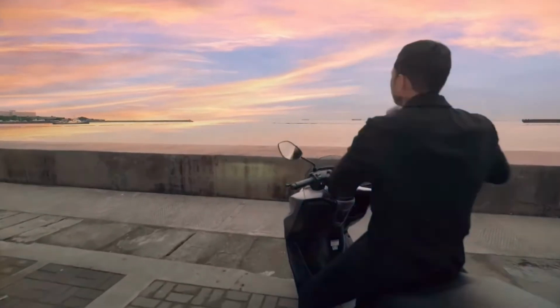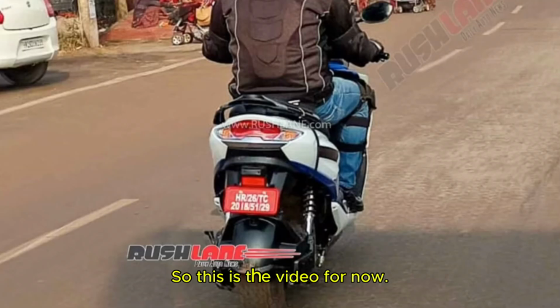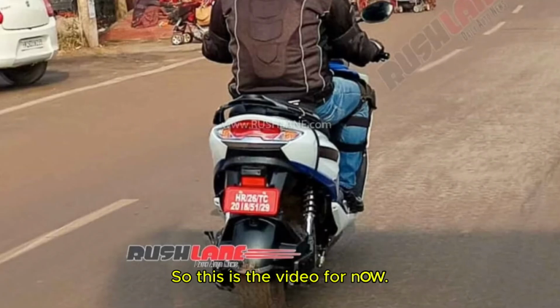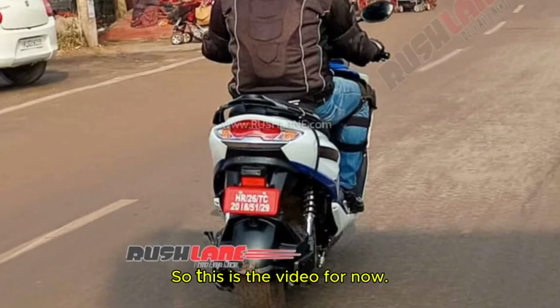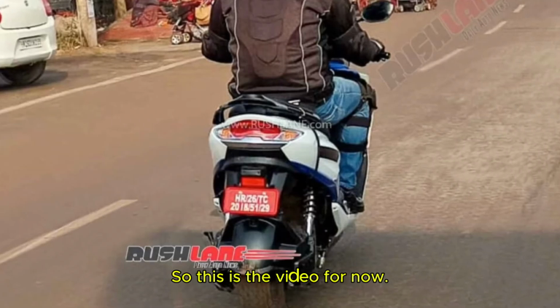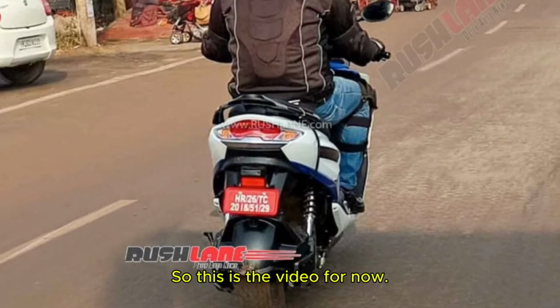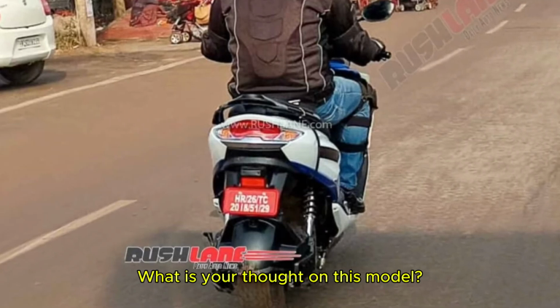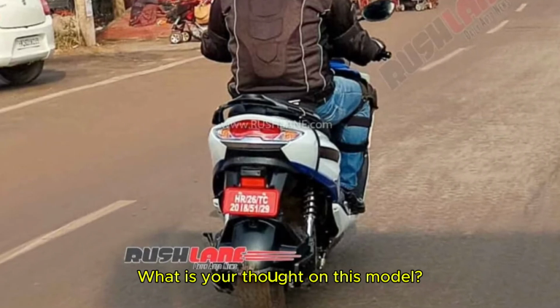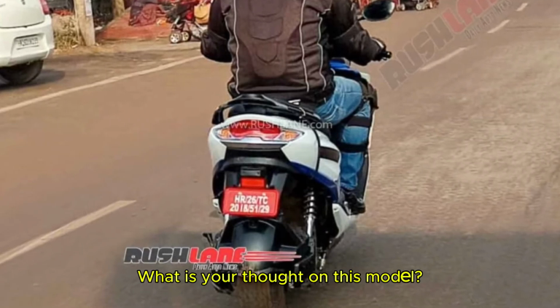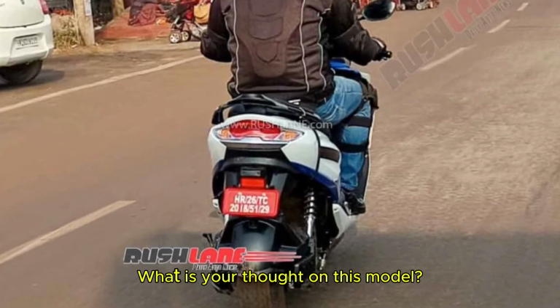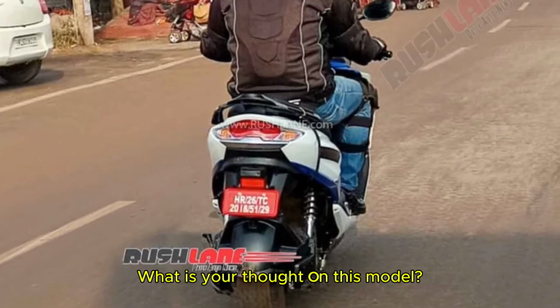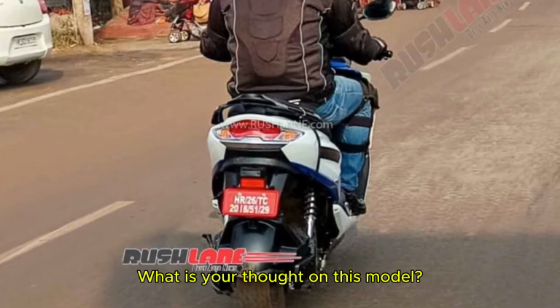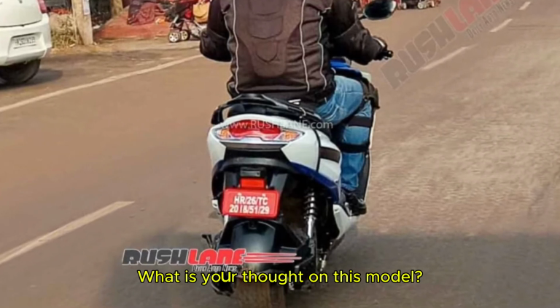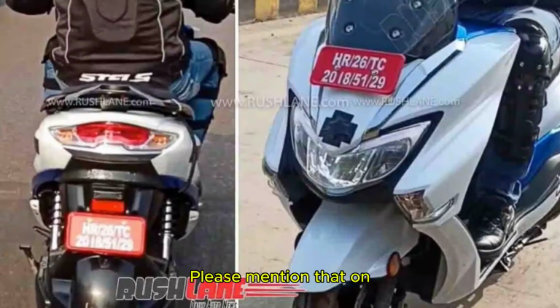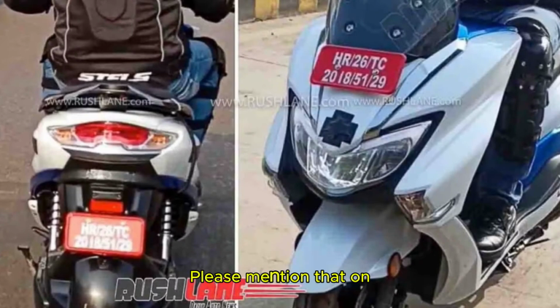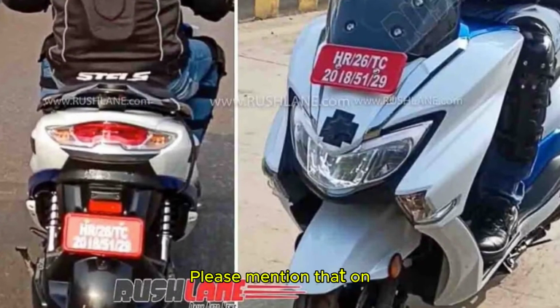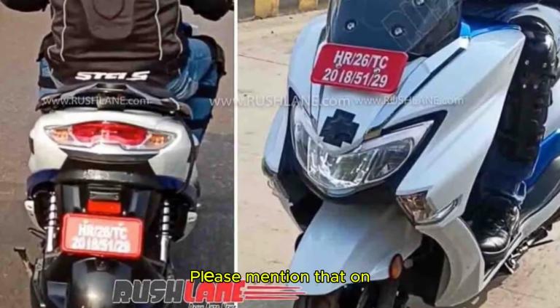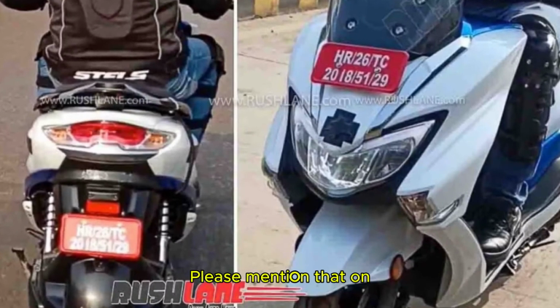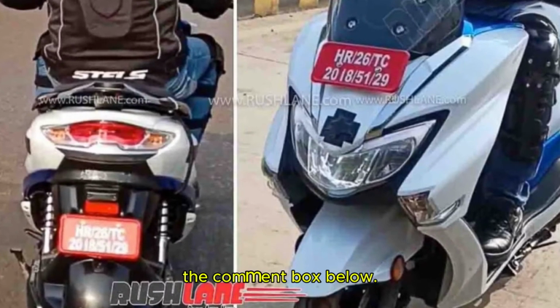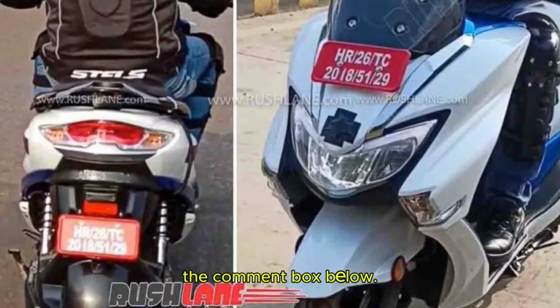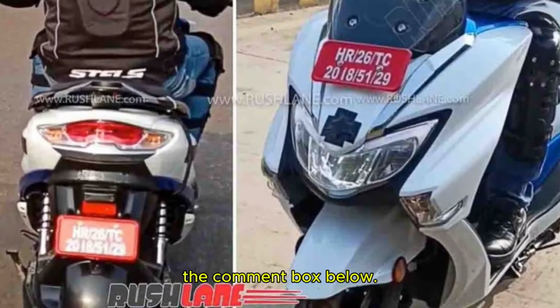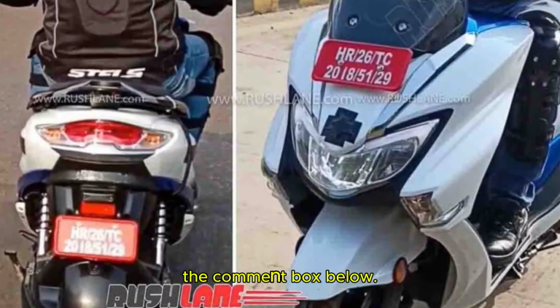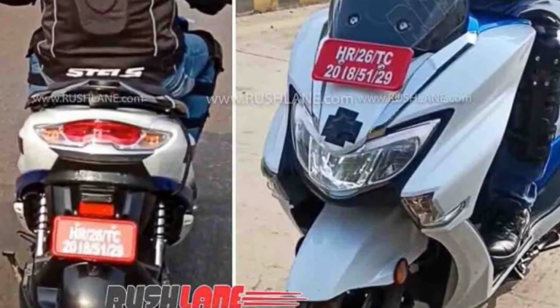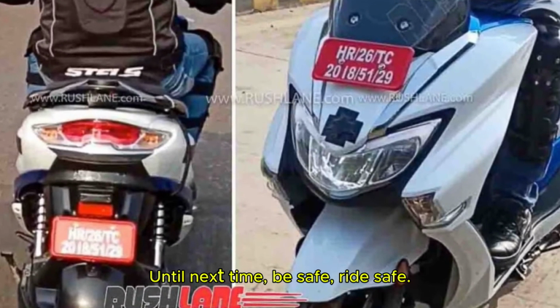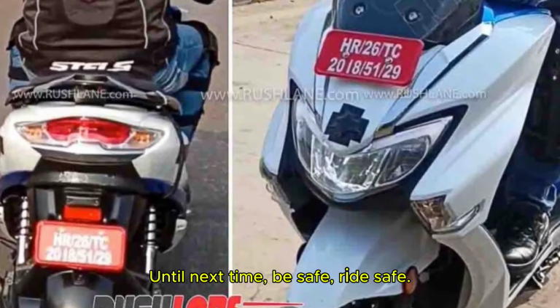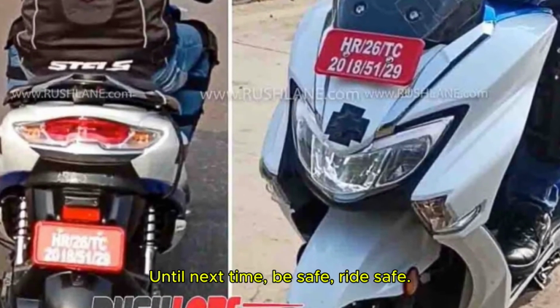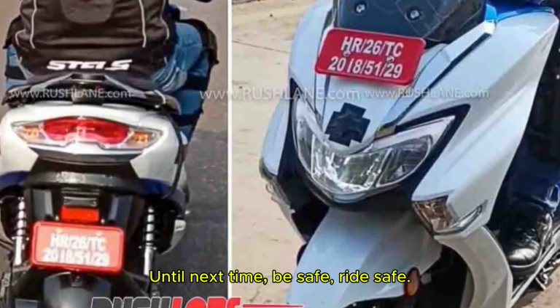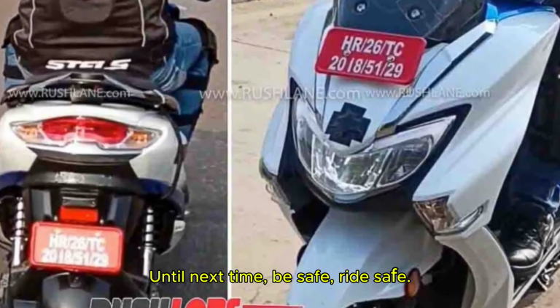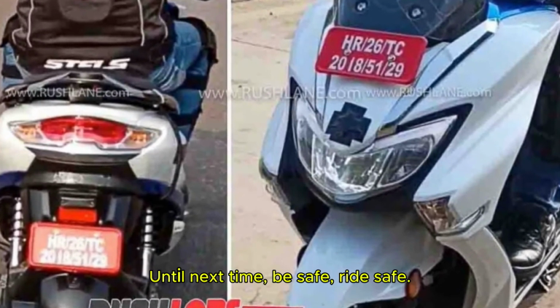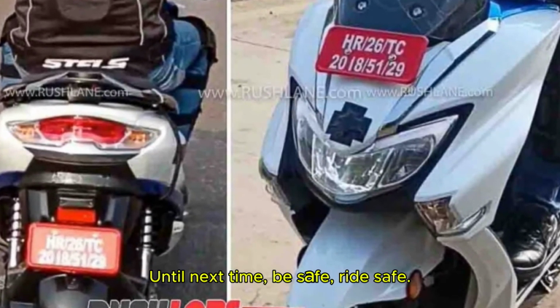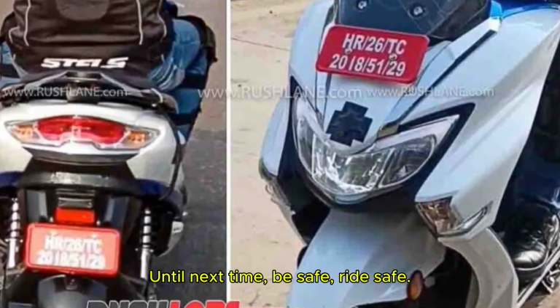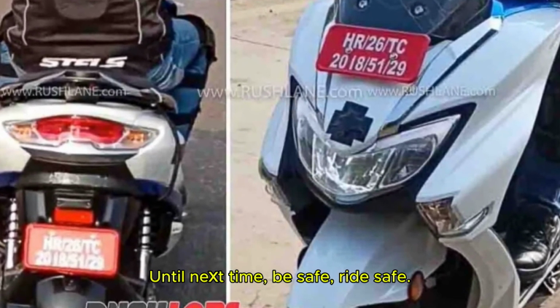So that's the video for now. What are your thoughts on this model? Please mention that in the comment box below. Until next time, be safe, ride safe.